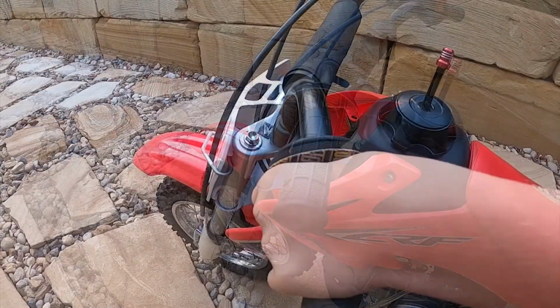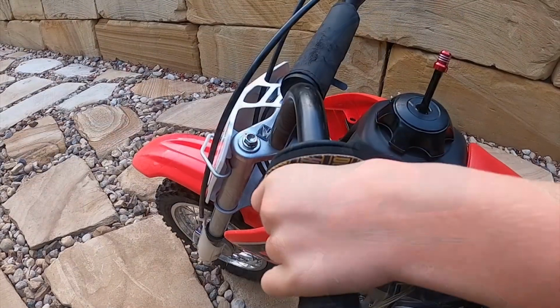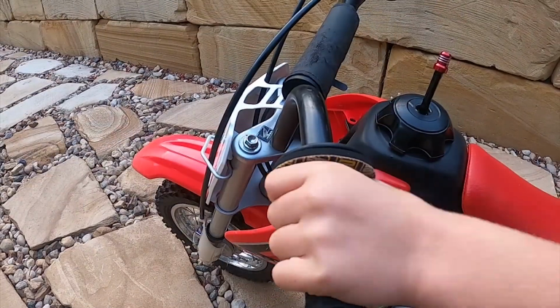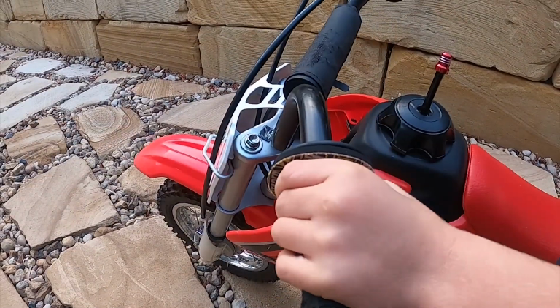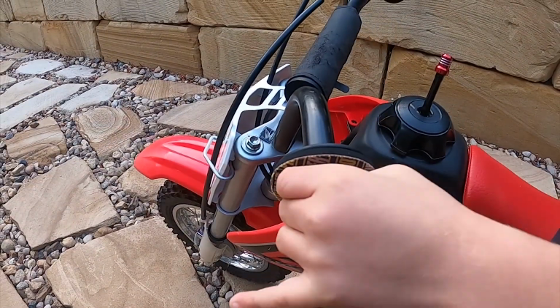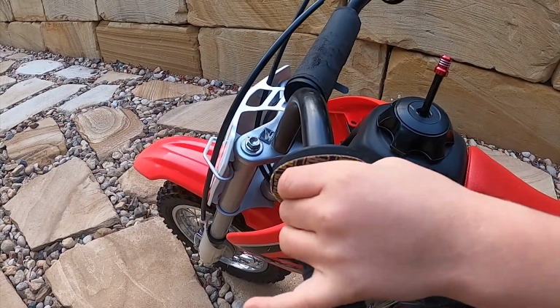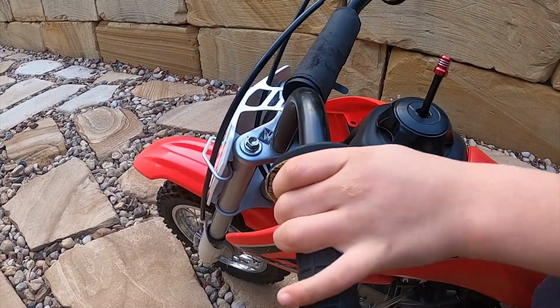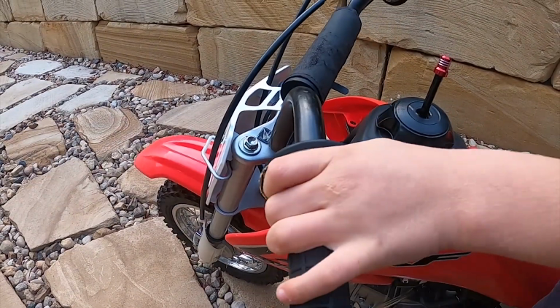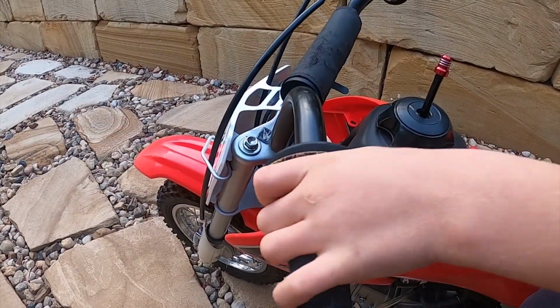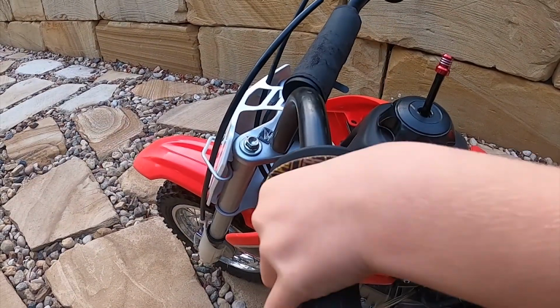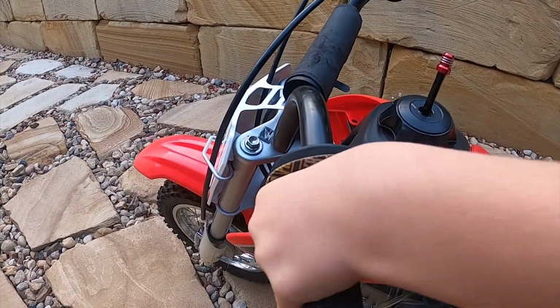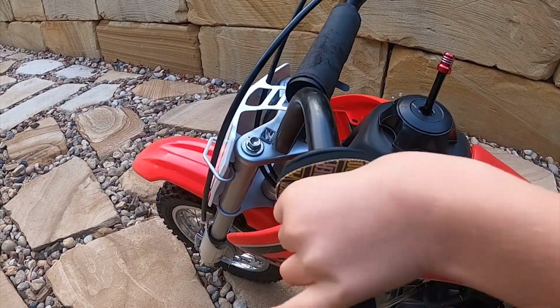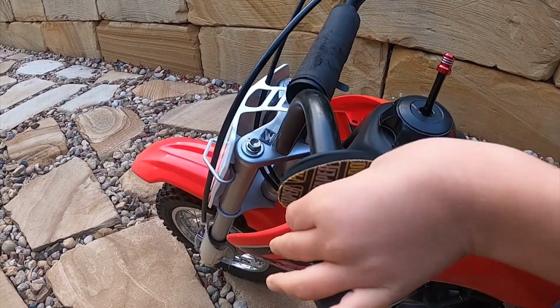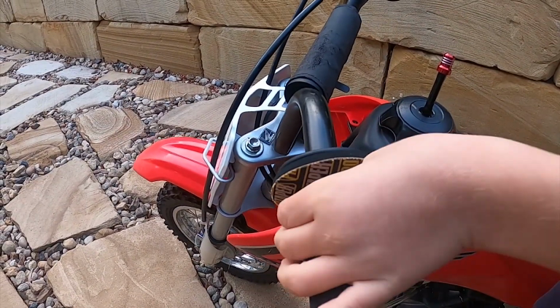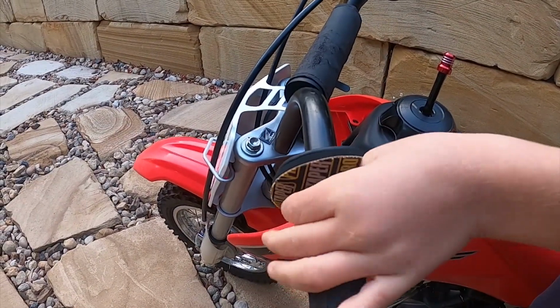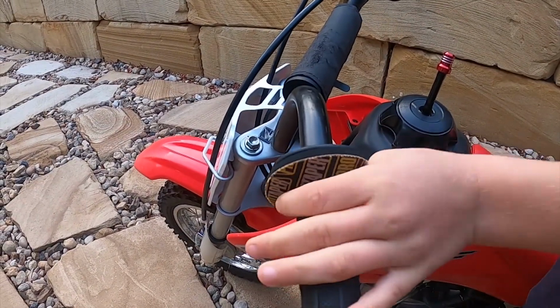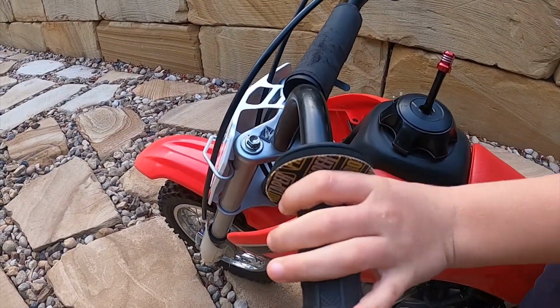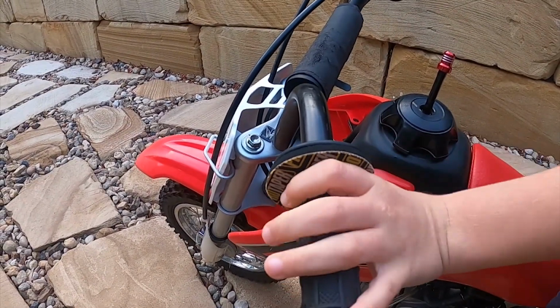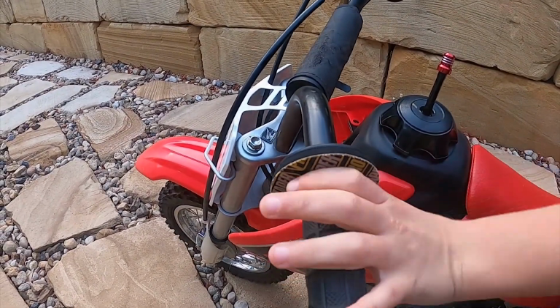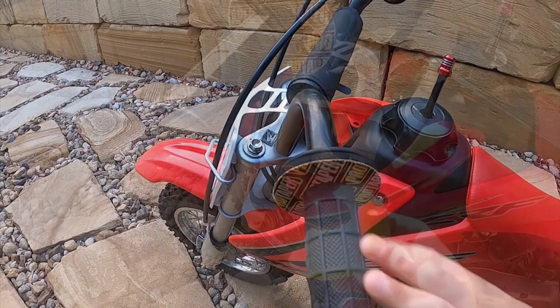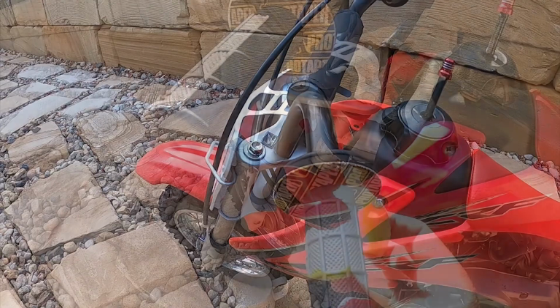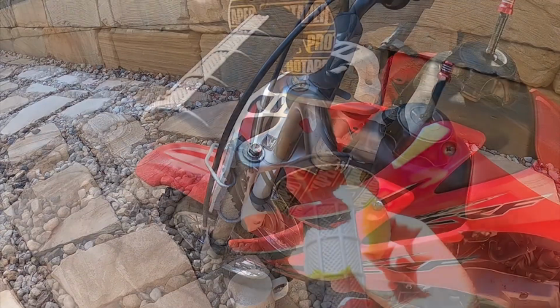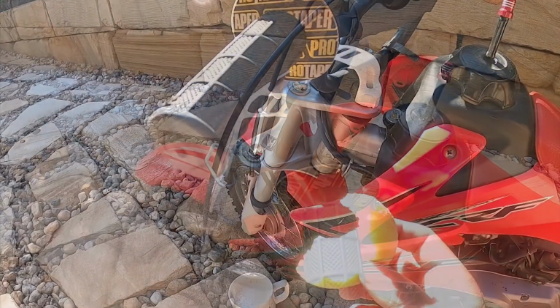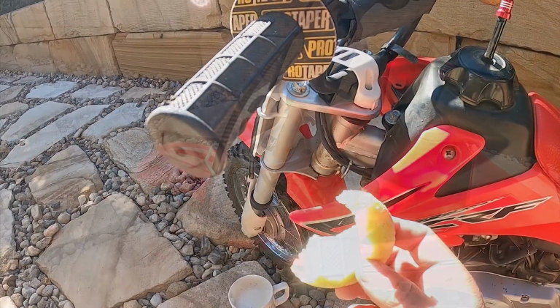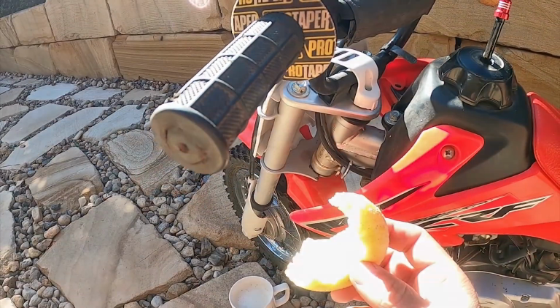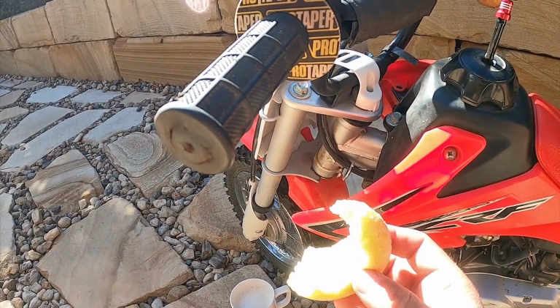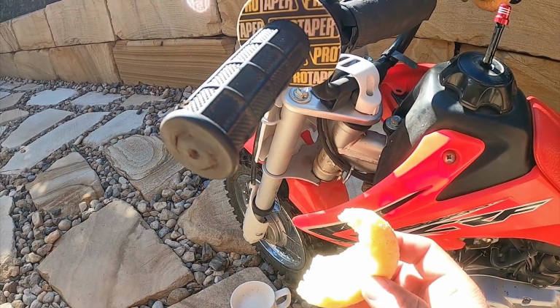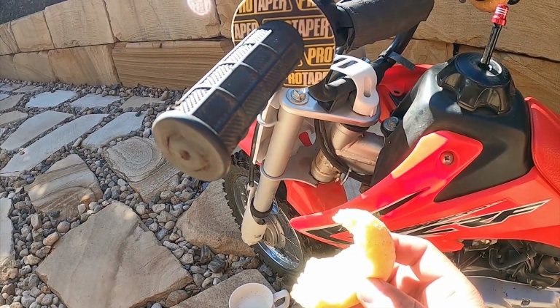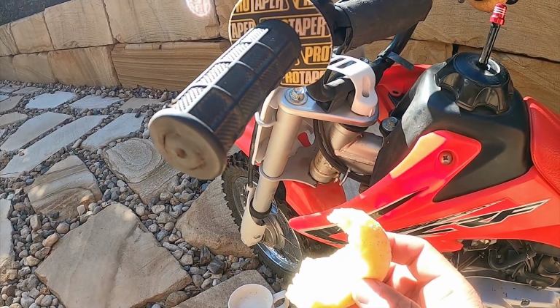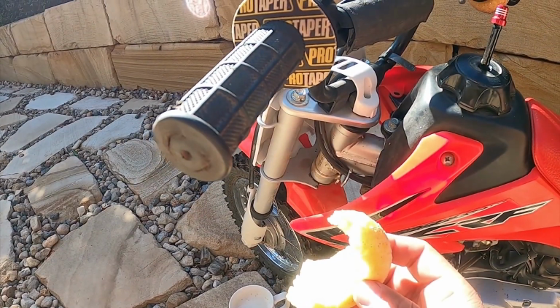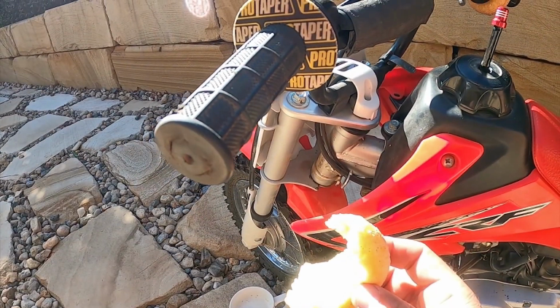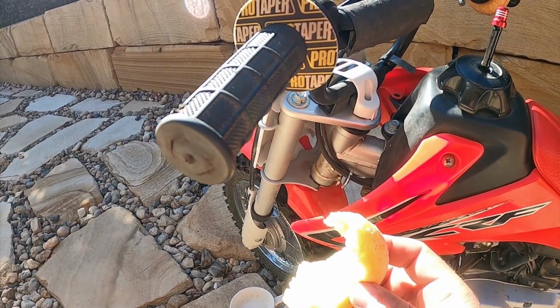Daddy, stop your thumb from rubbing. Who ate all the donuts?